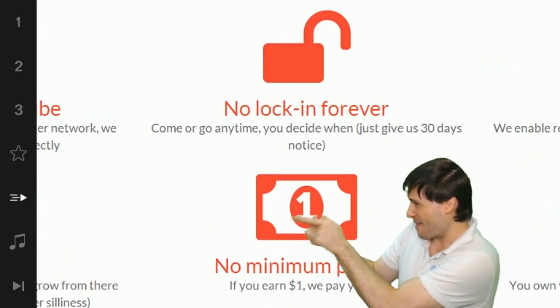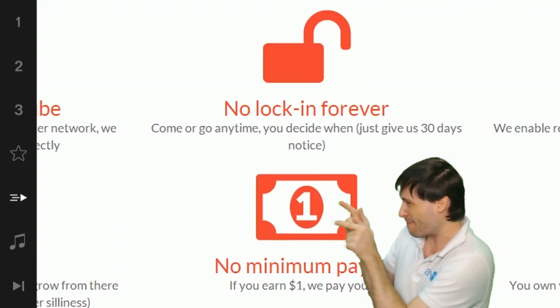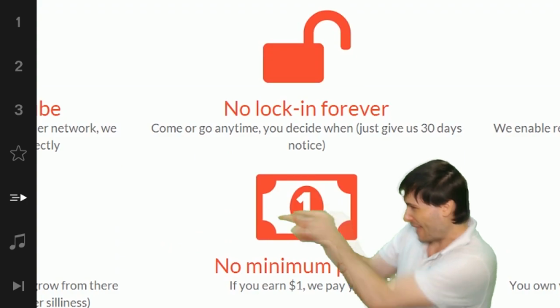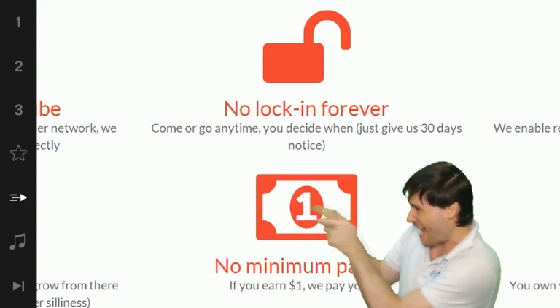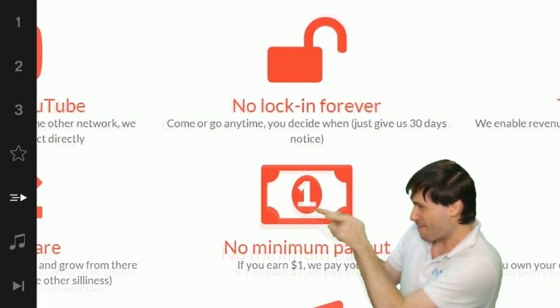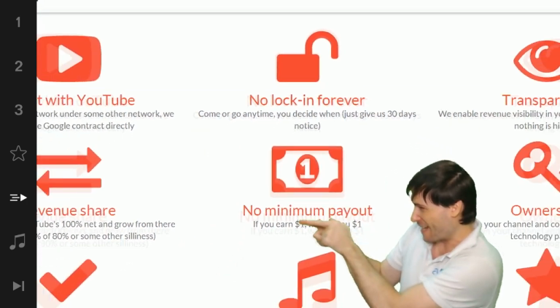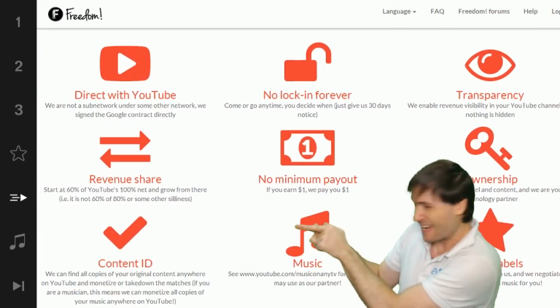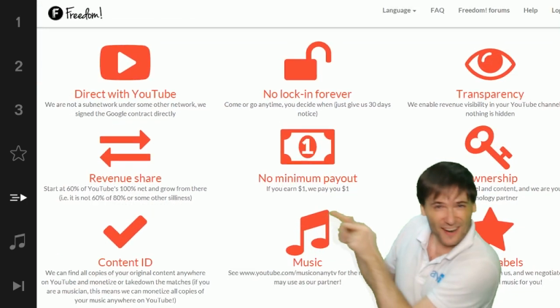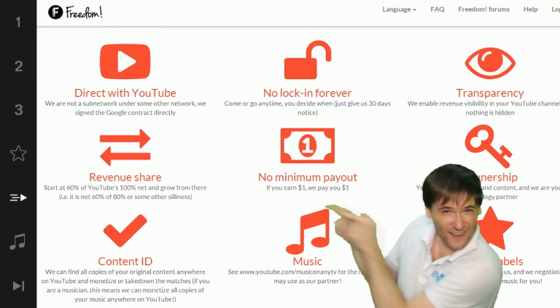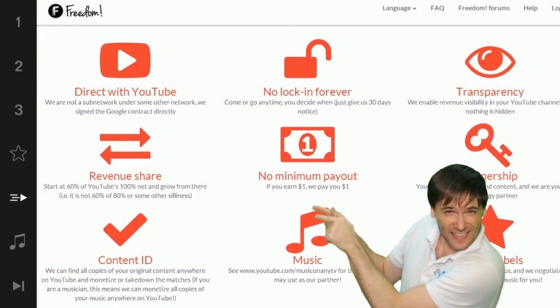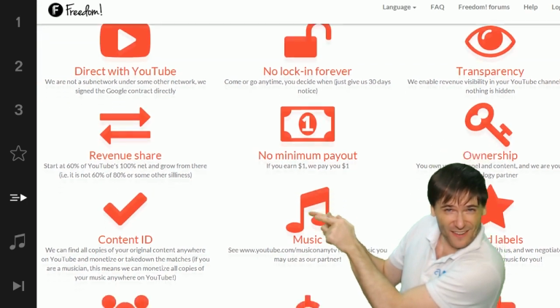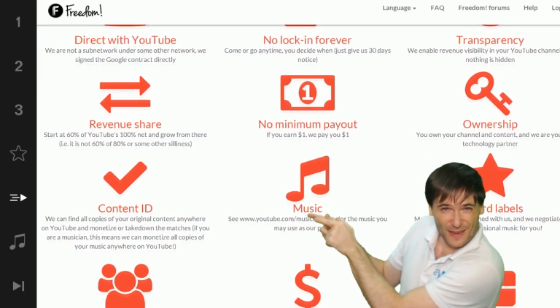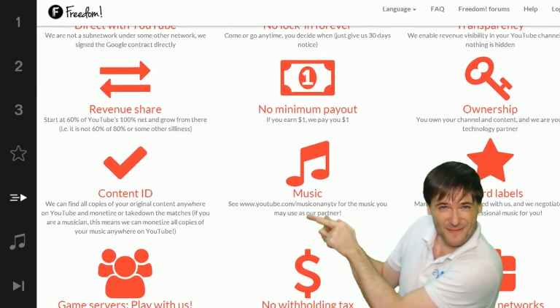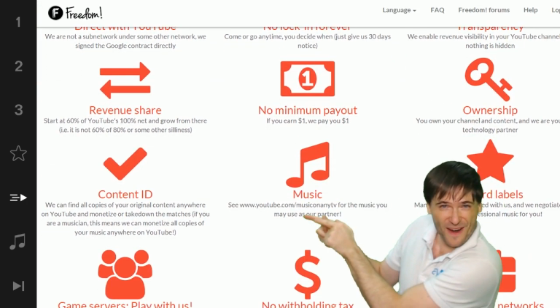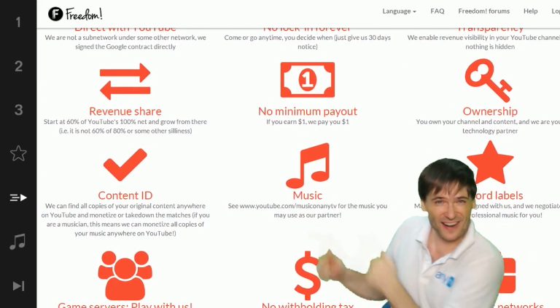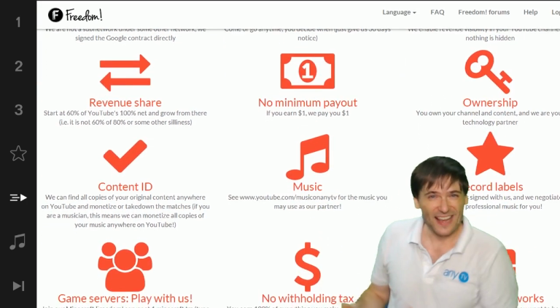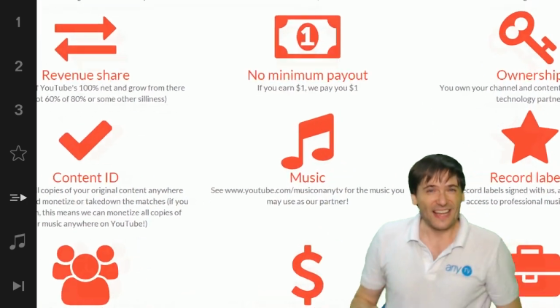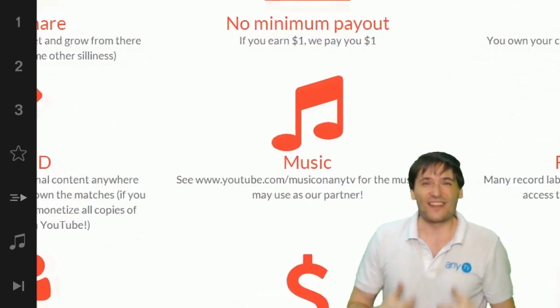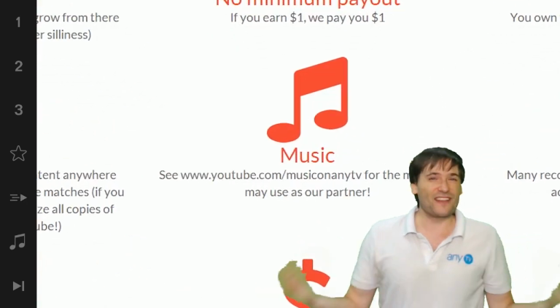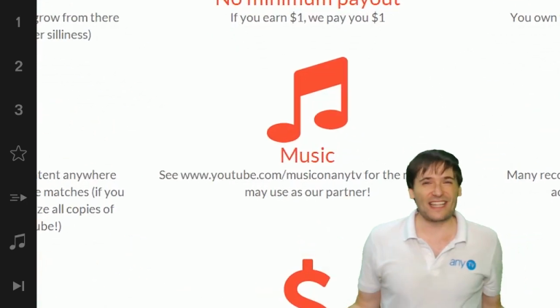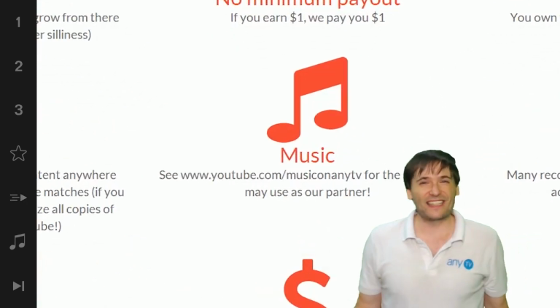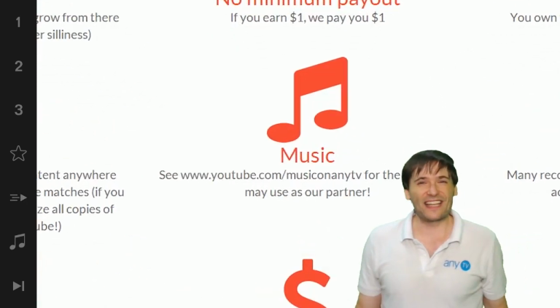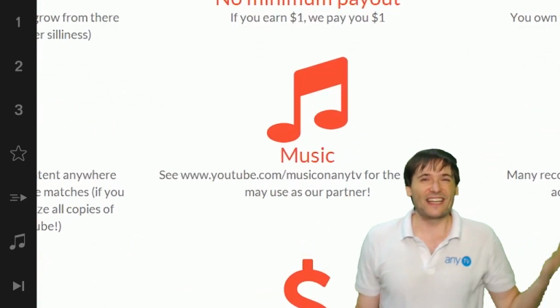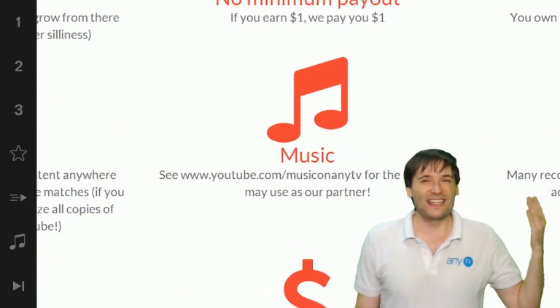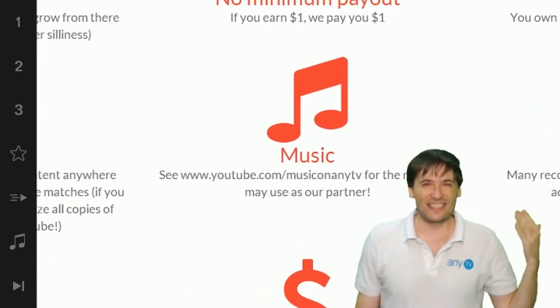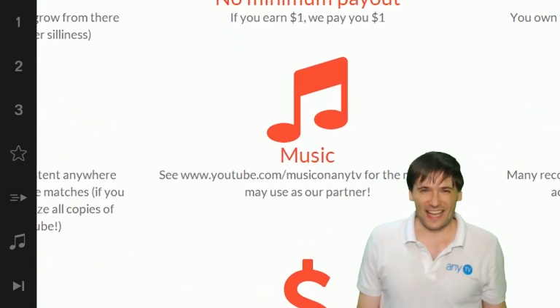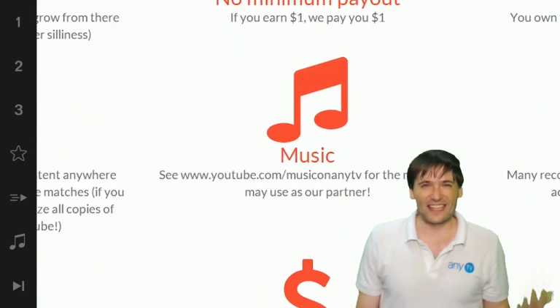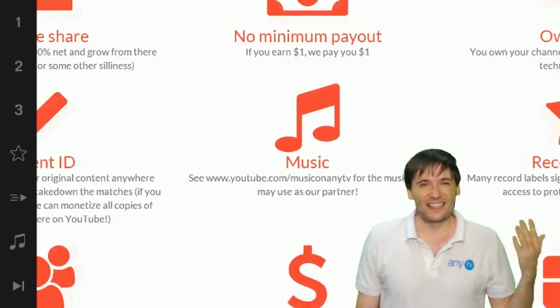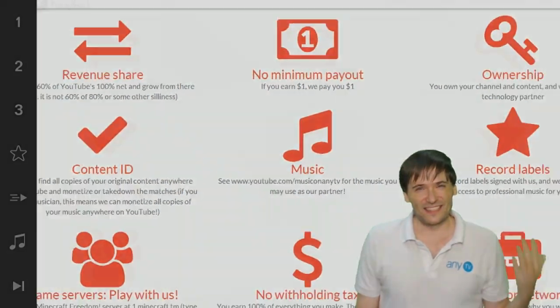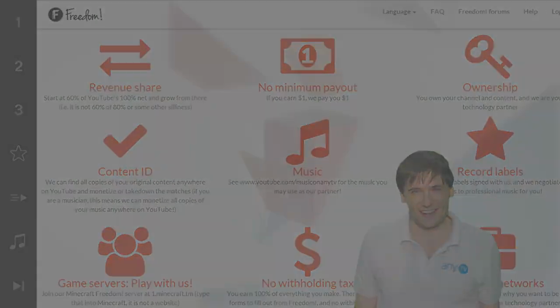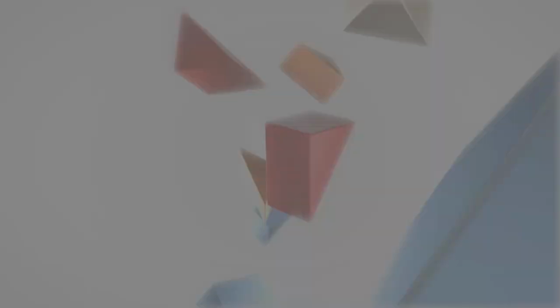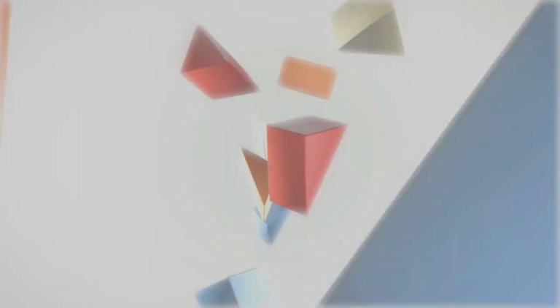That play now button right there on the video bar is all you need to click to get started.